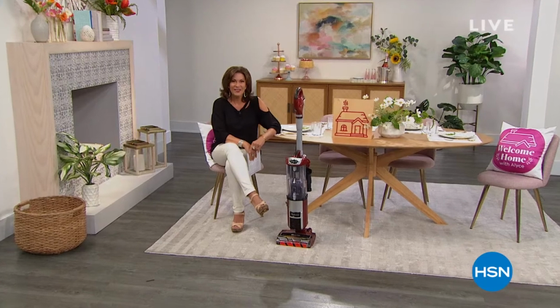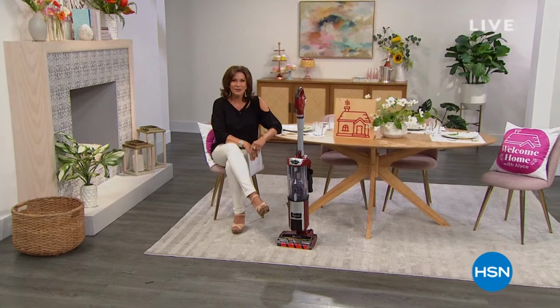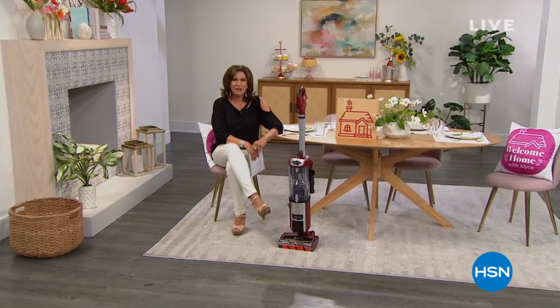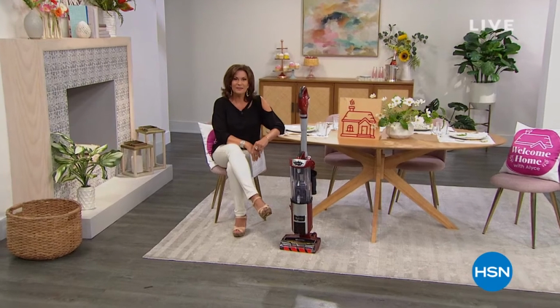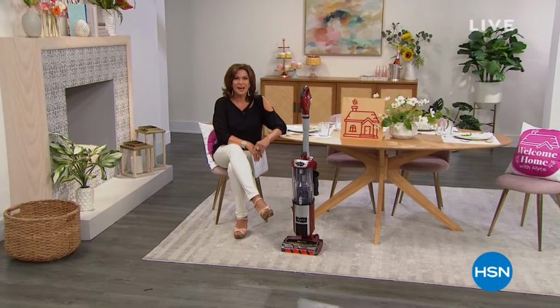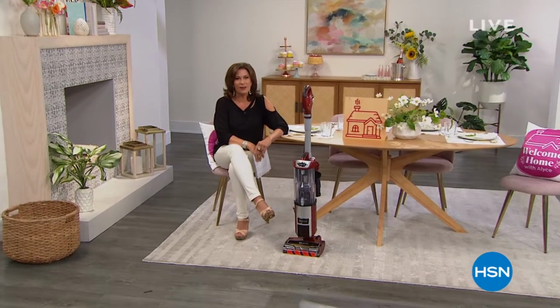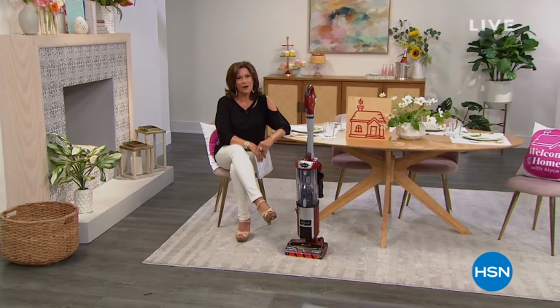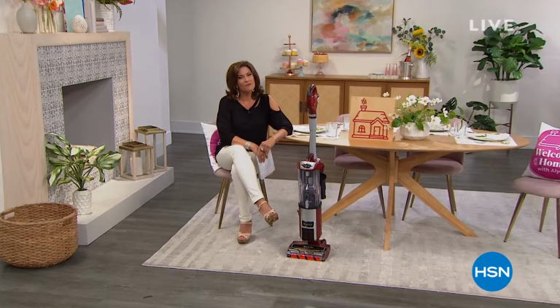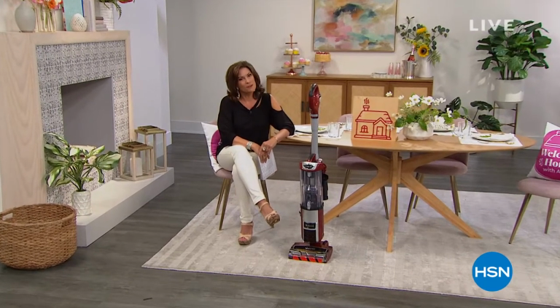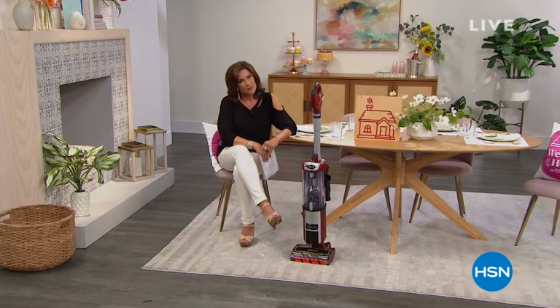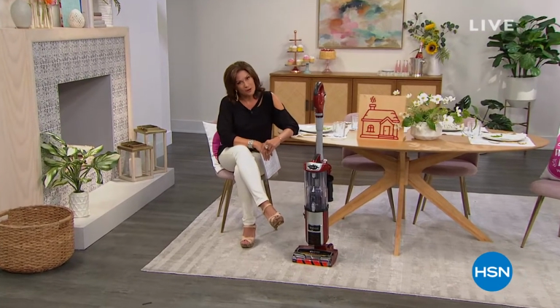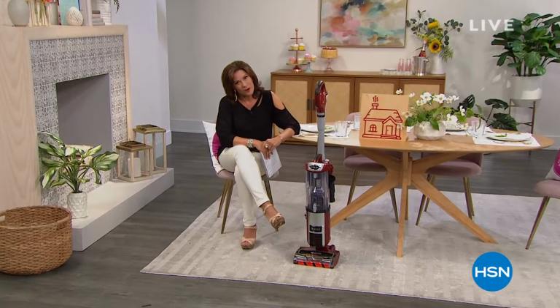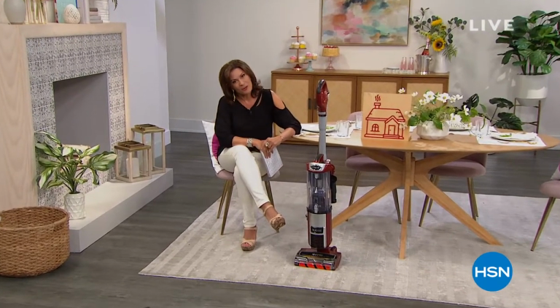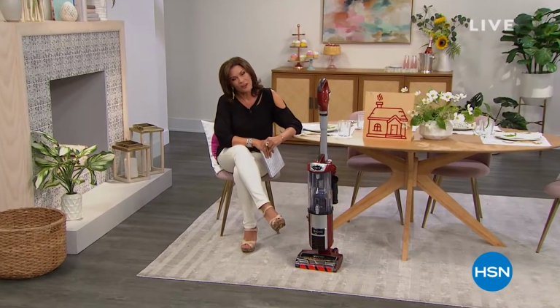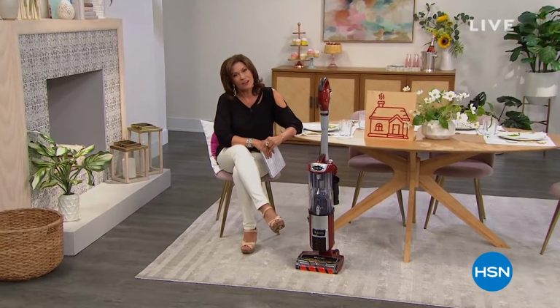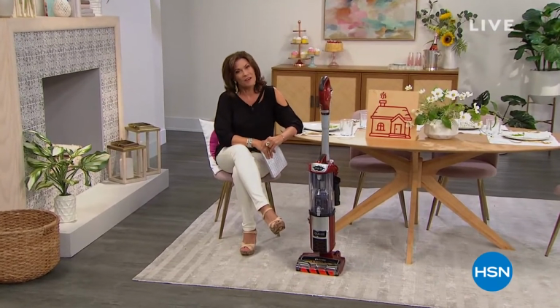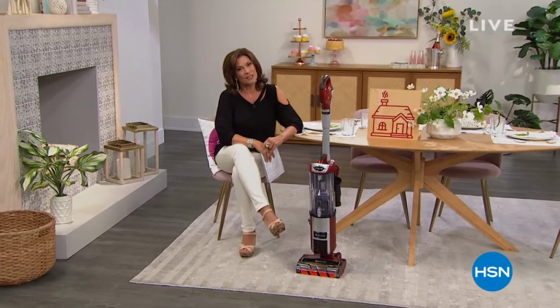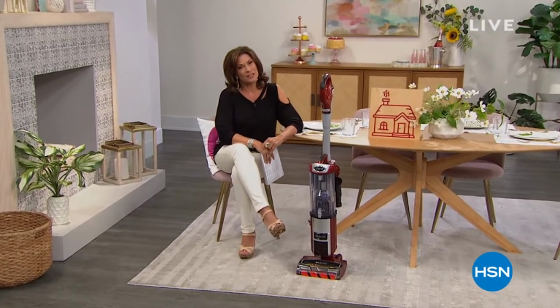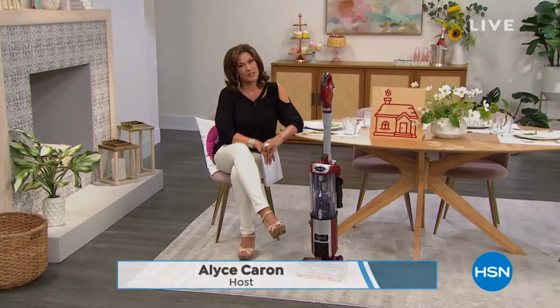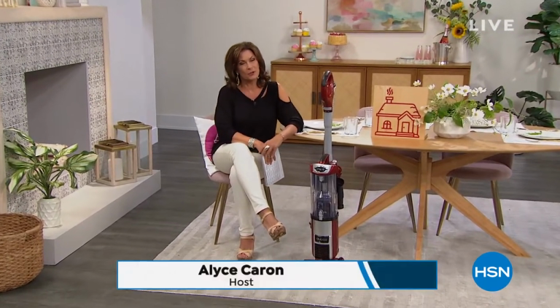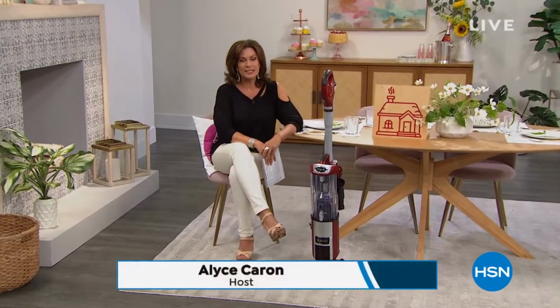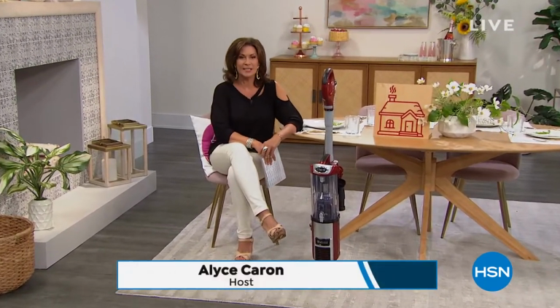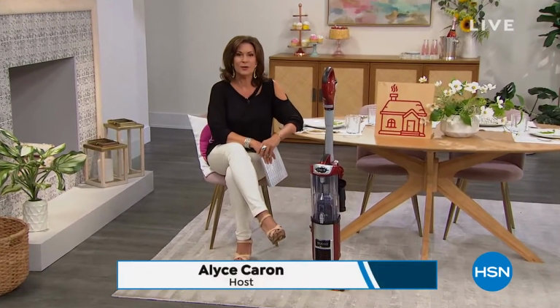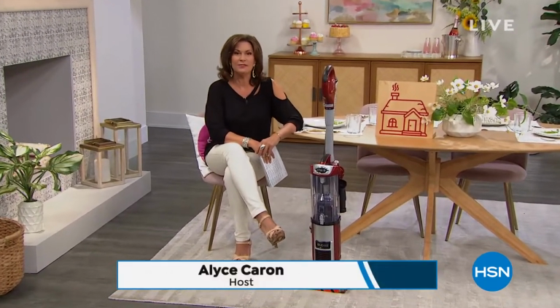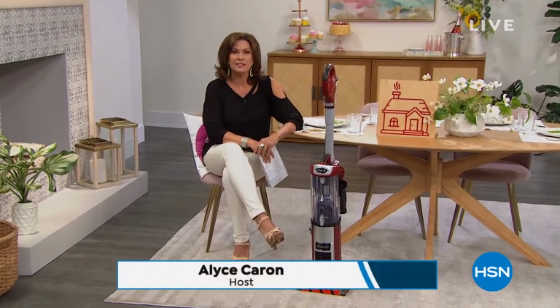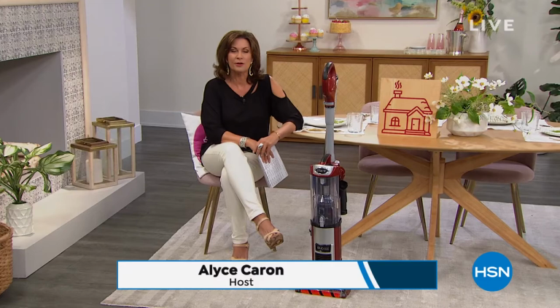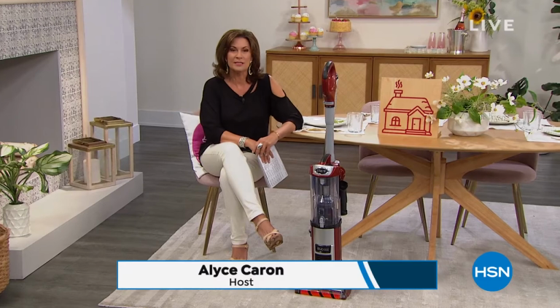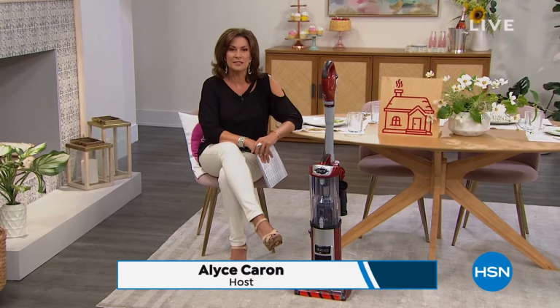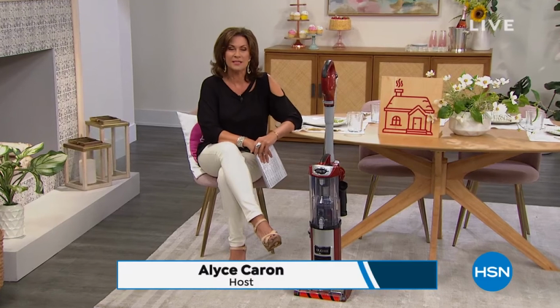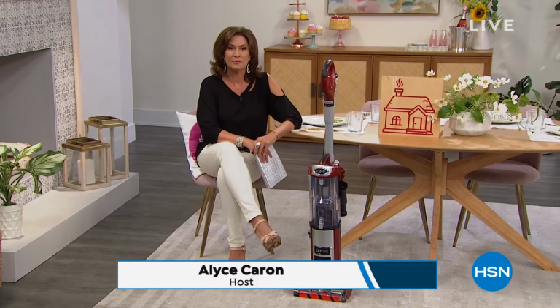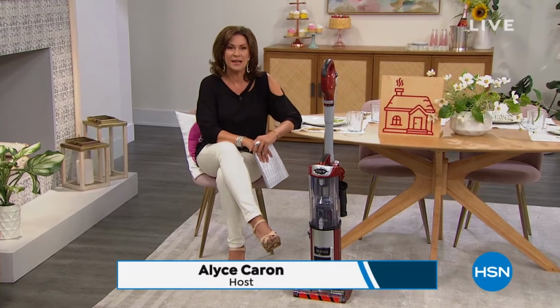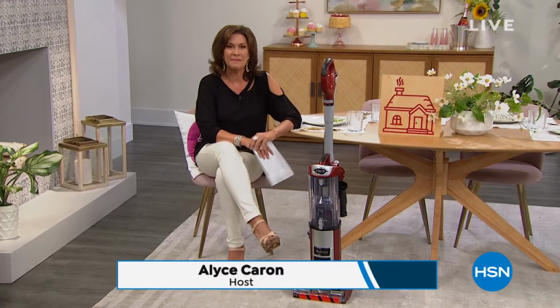Welcome to our home from your home. We're here every Tuesday morning, 10 to 12 East Coast time.